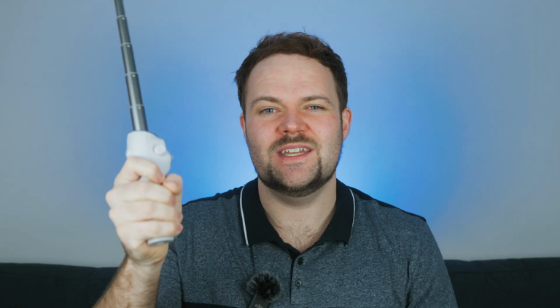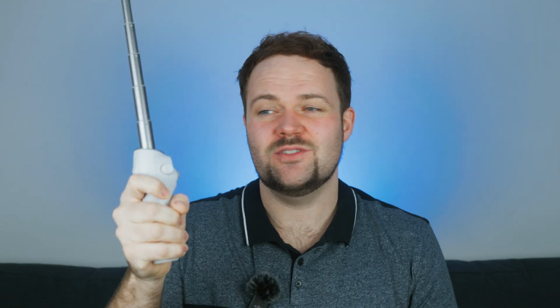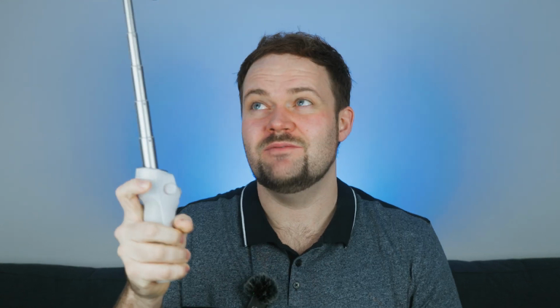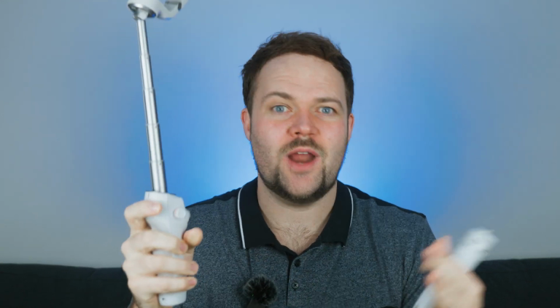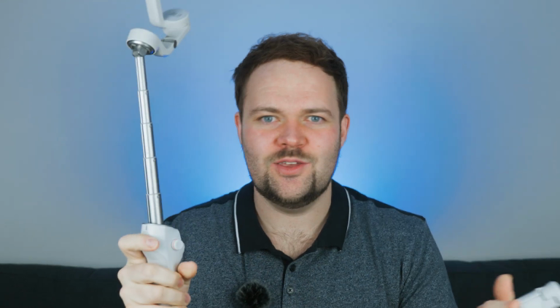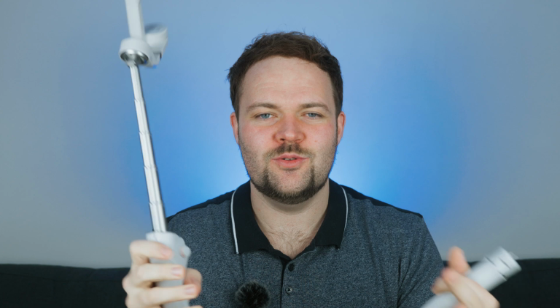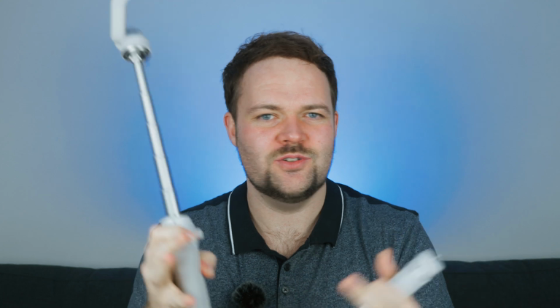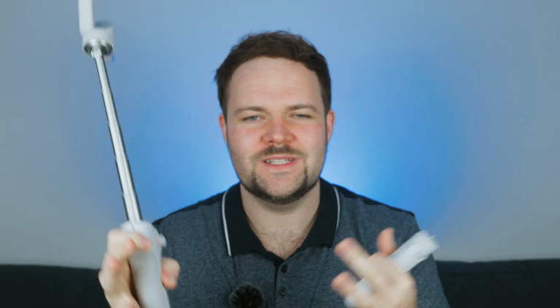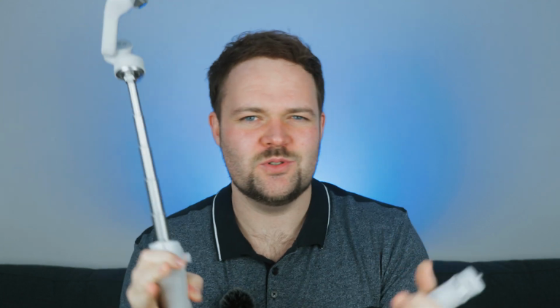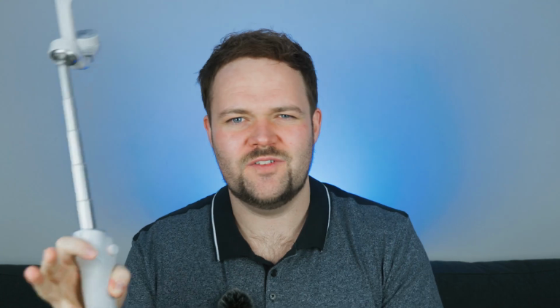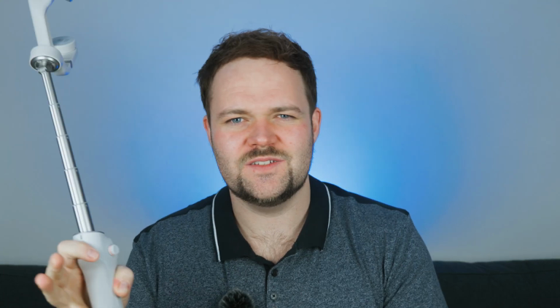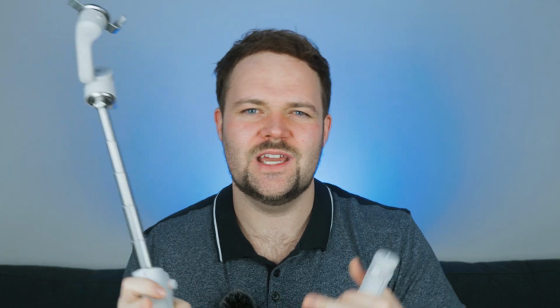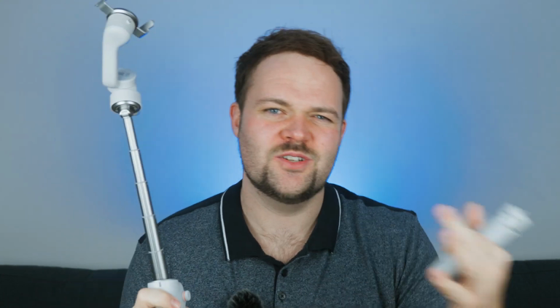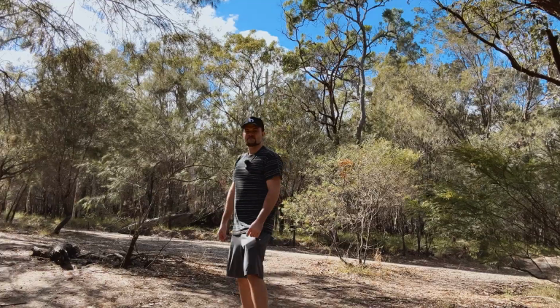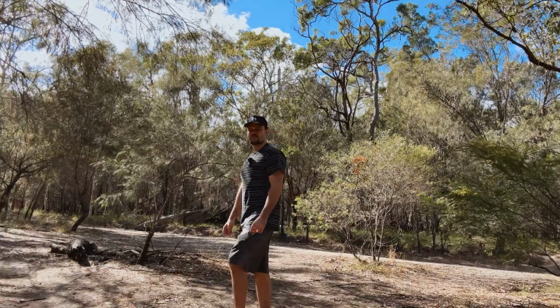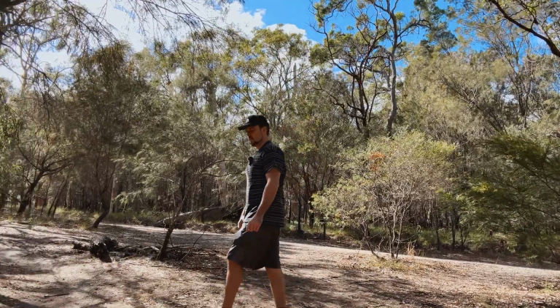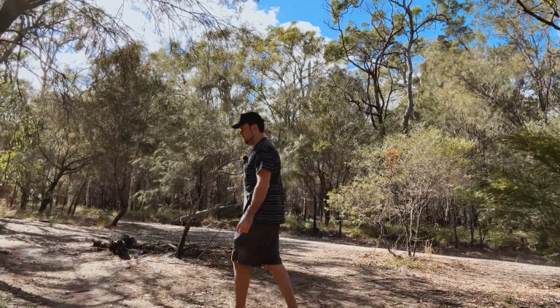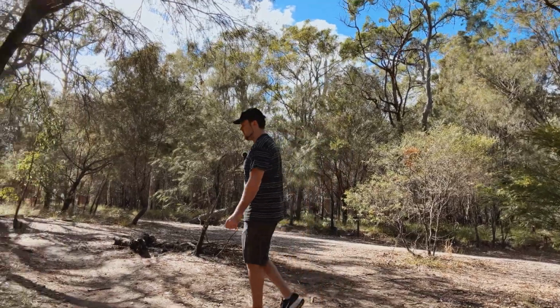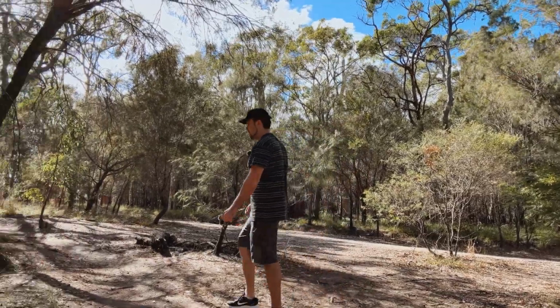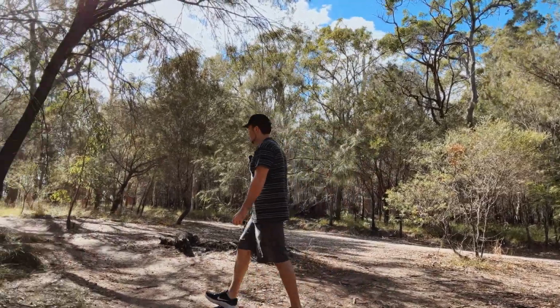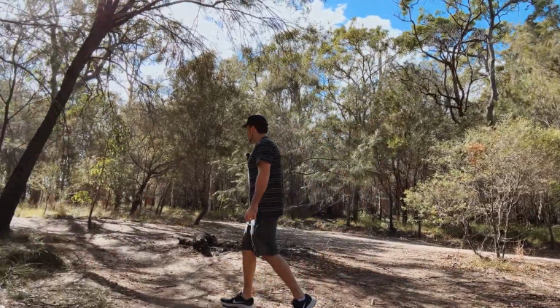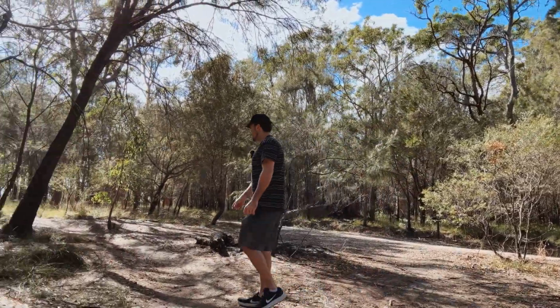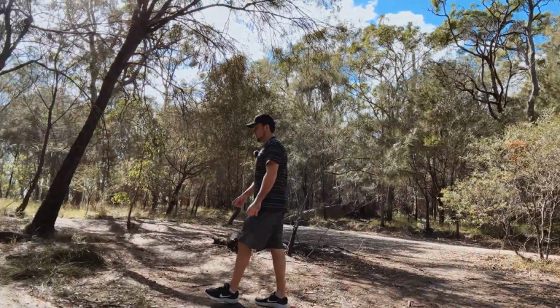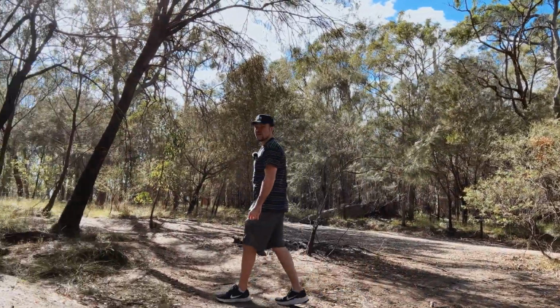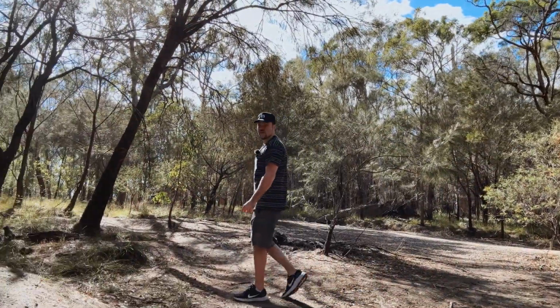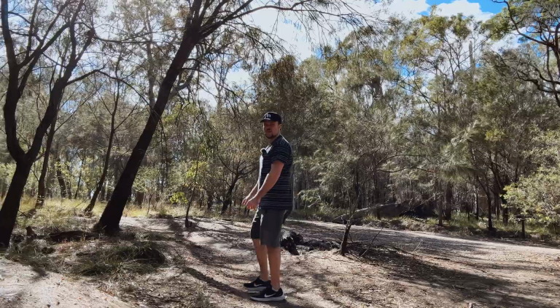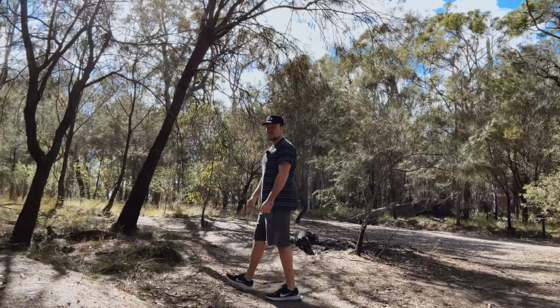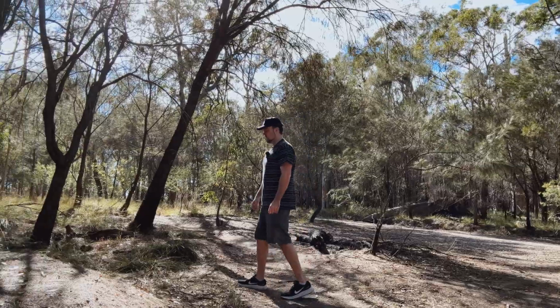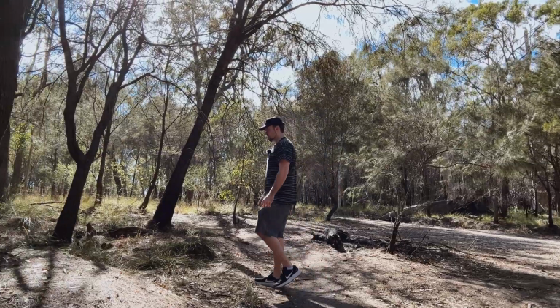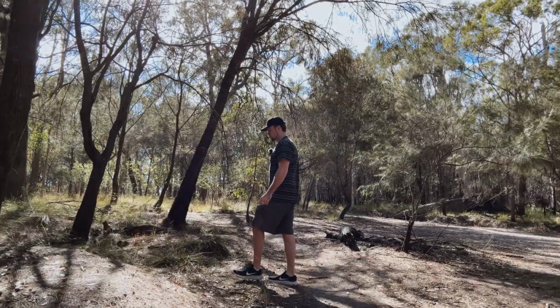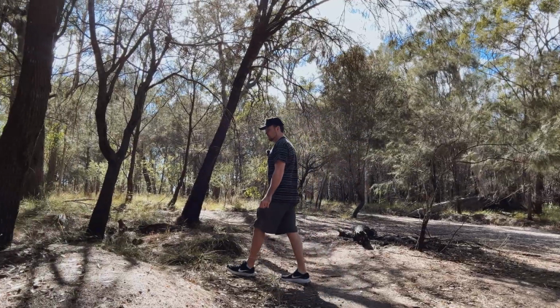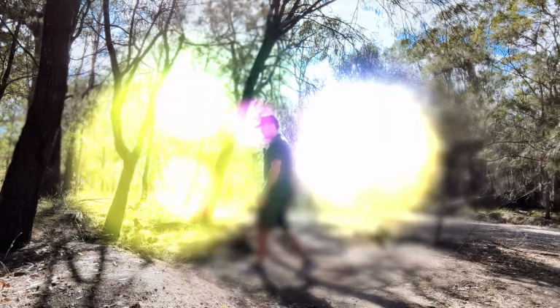You can also attach really any tripod to the base if you need it to track you as you're doing some sort of fitness video, instructional video, whatever it may be. This is the perfect setup for the solo content creator.